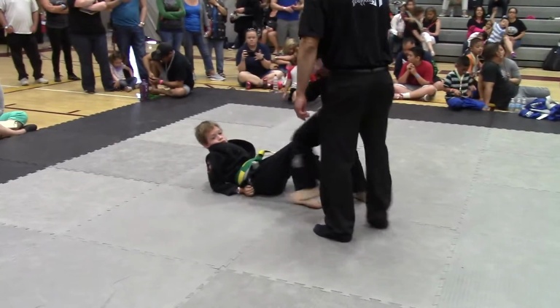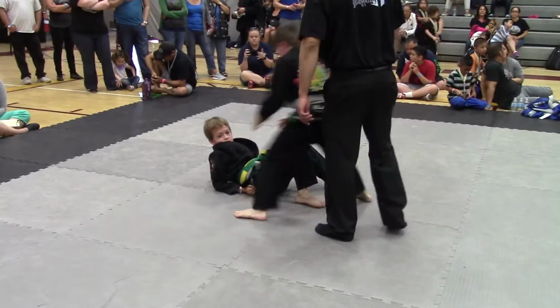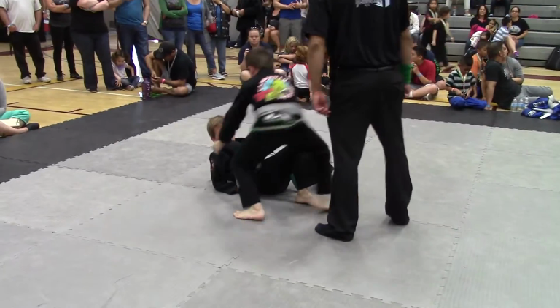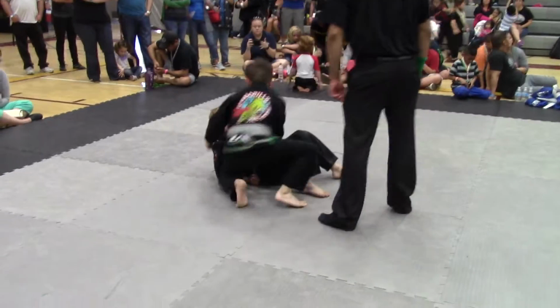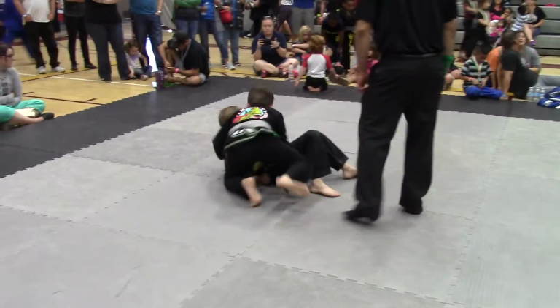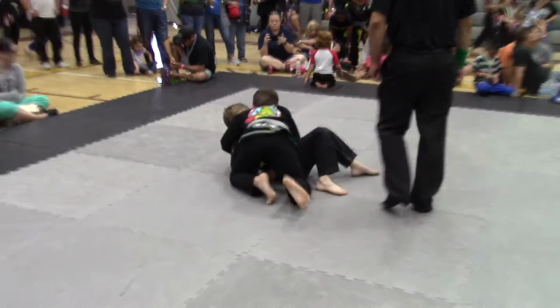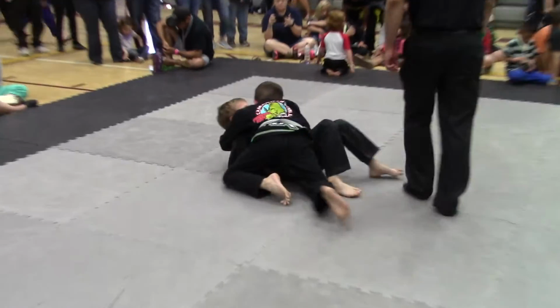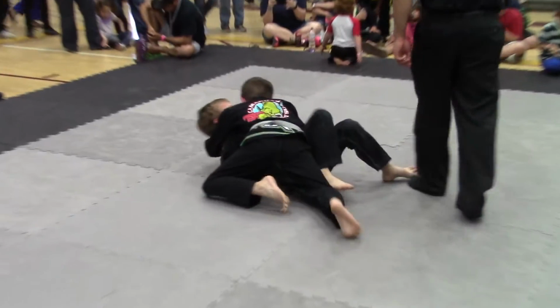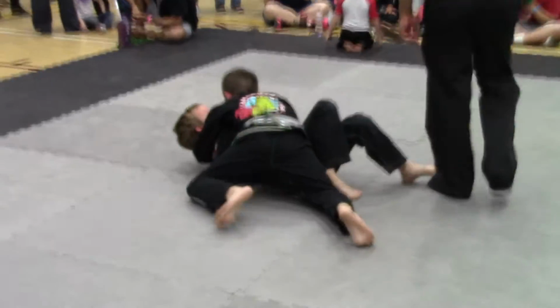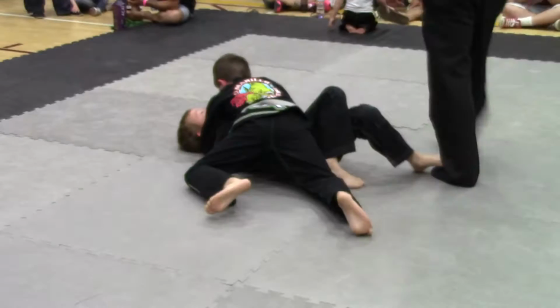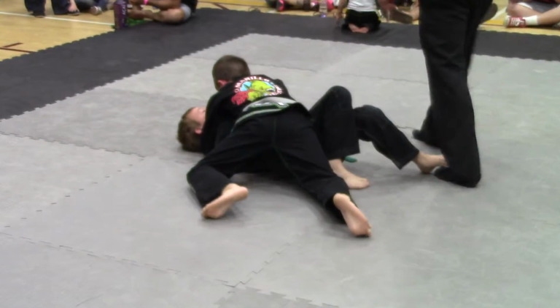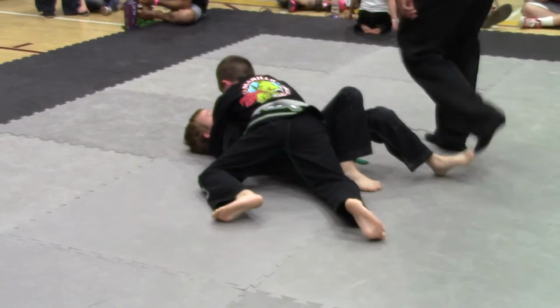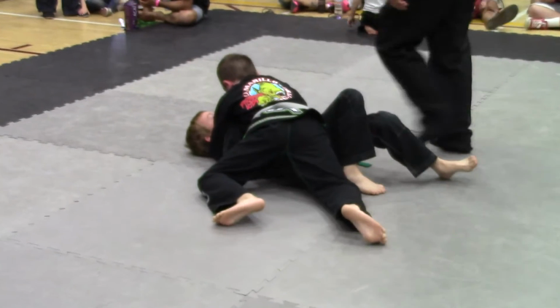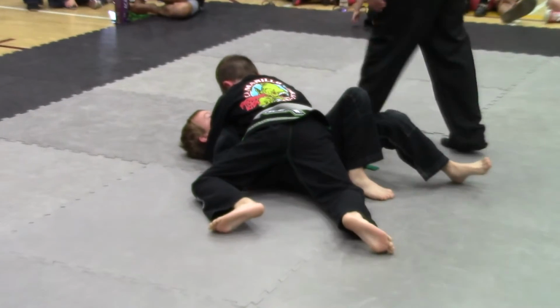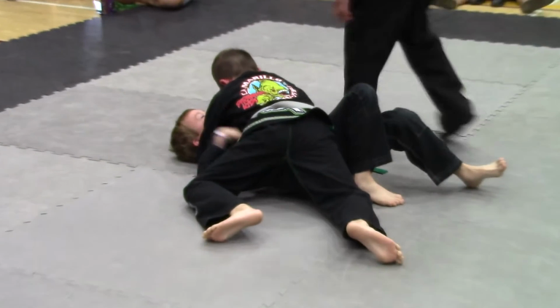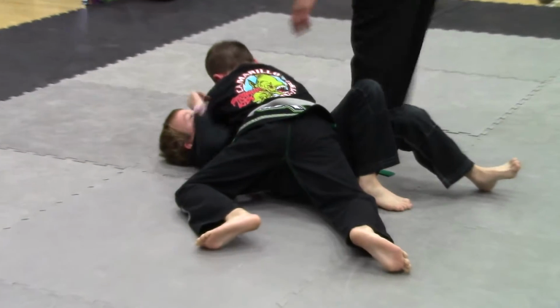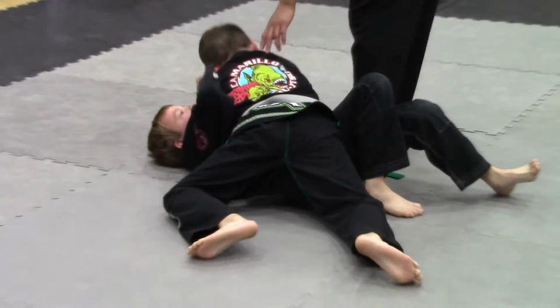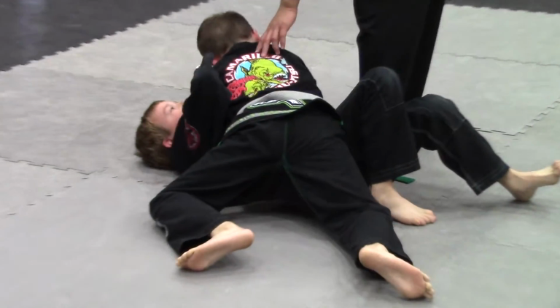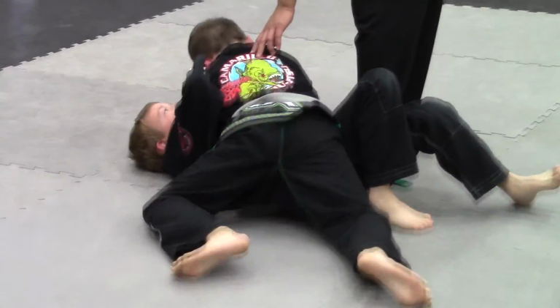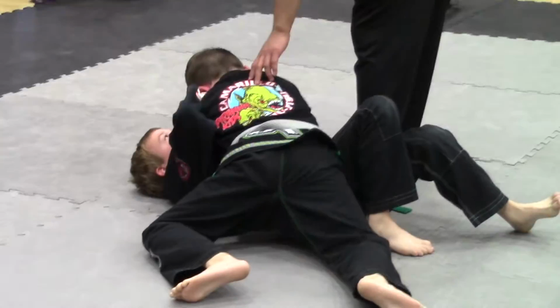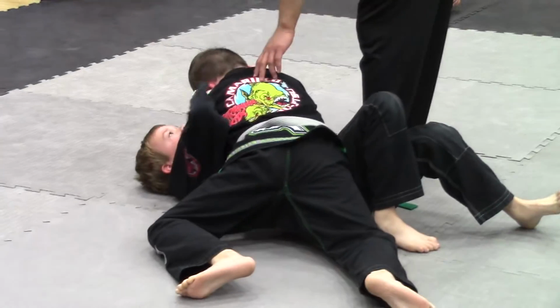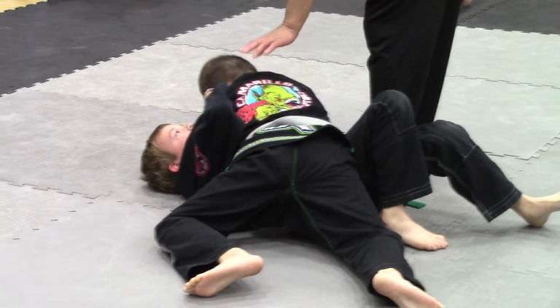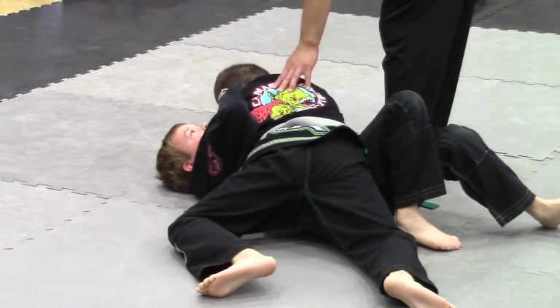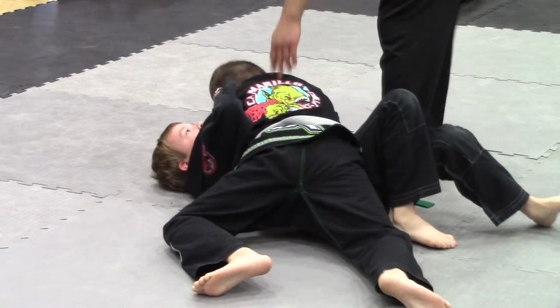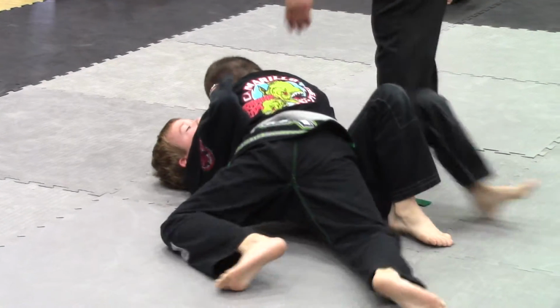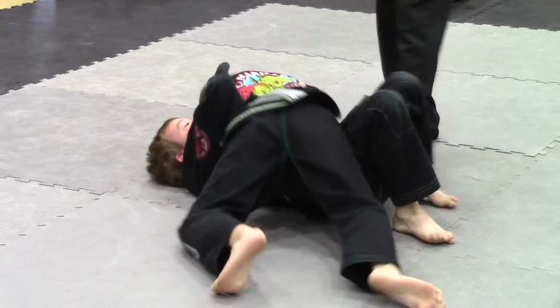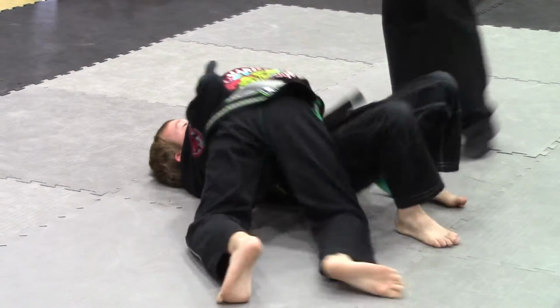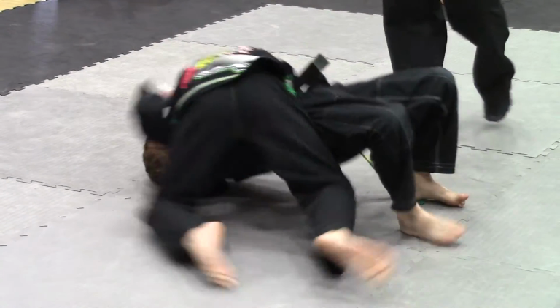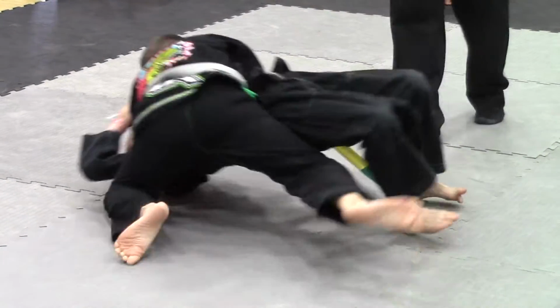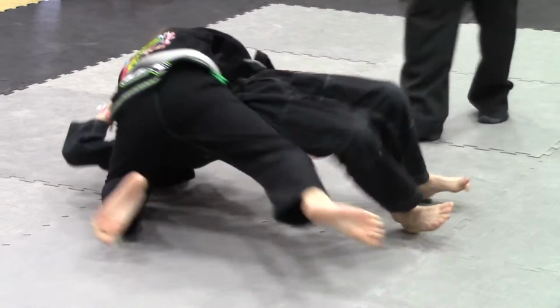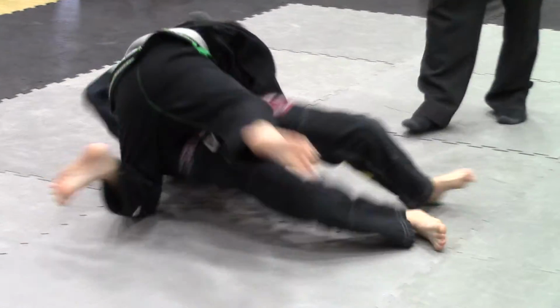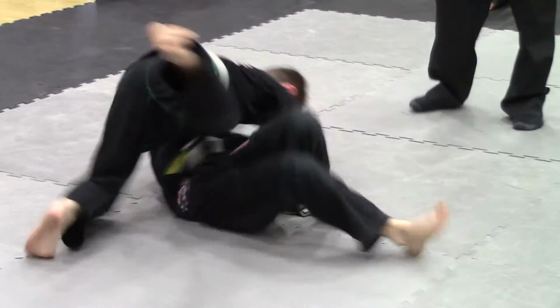Get your guard back. Get that frame out of there.